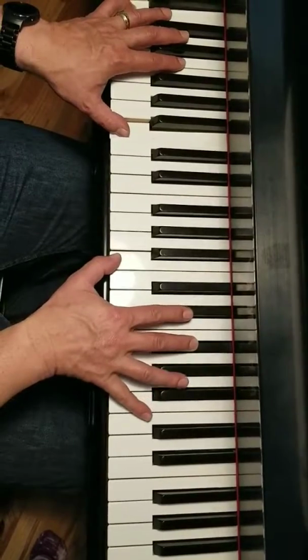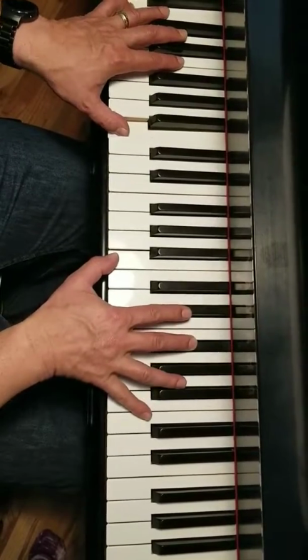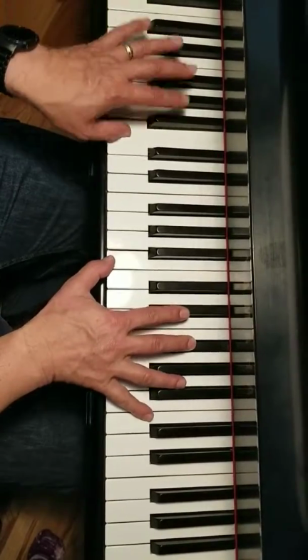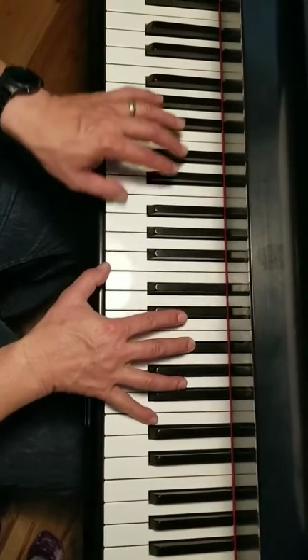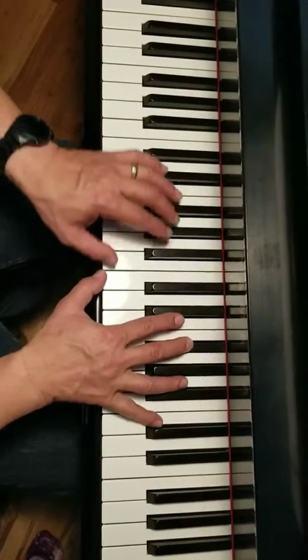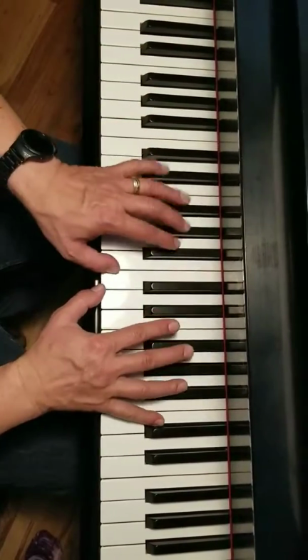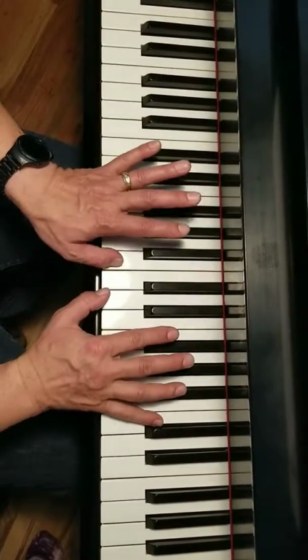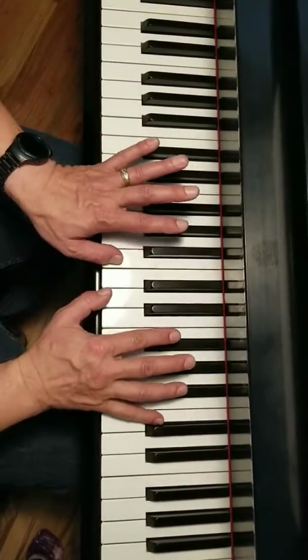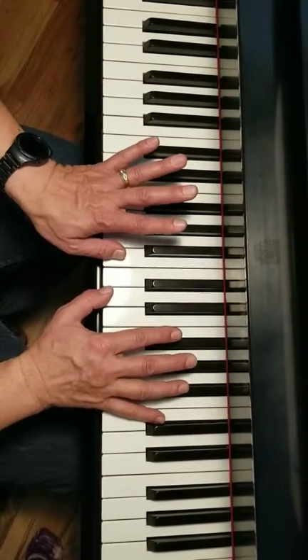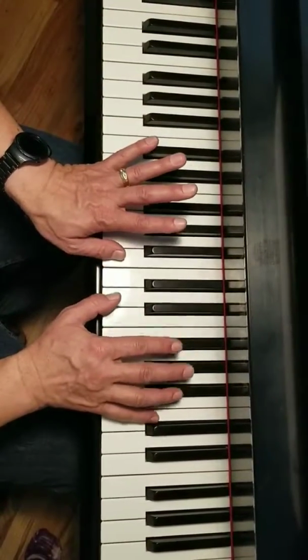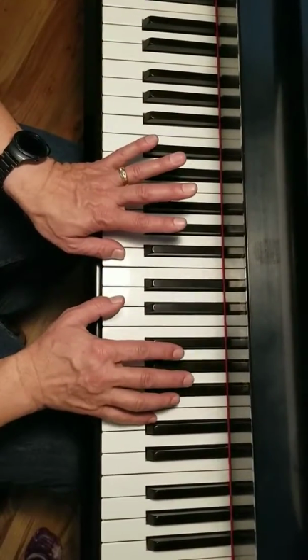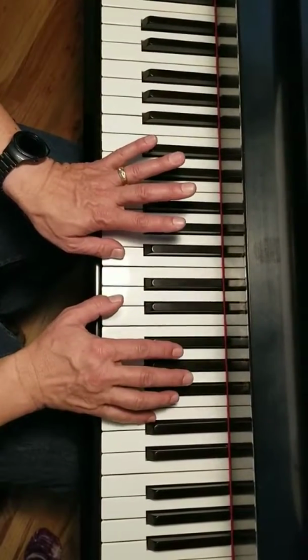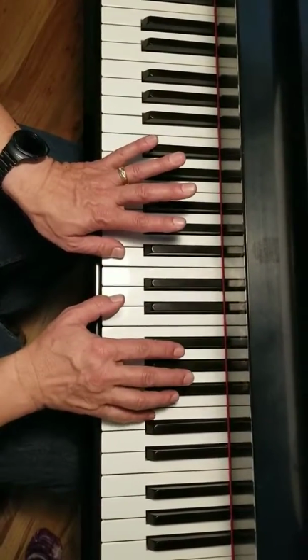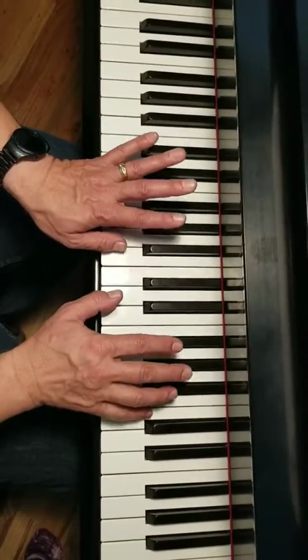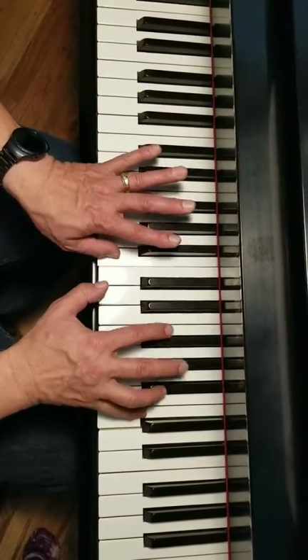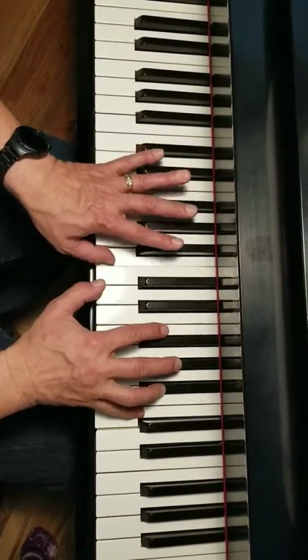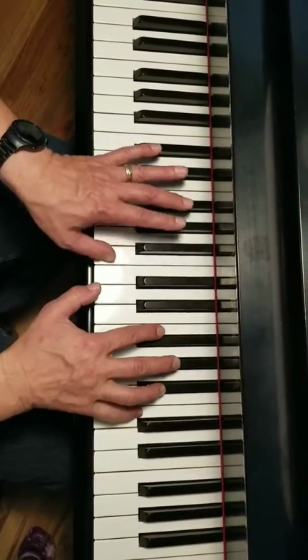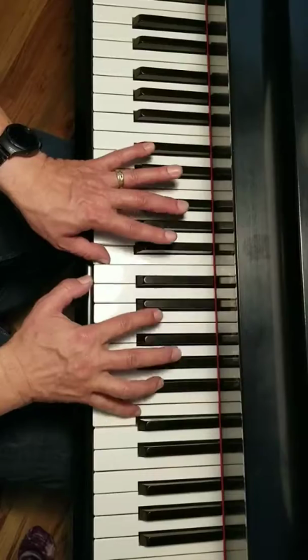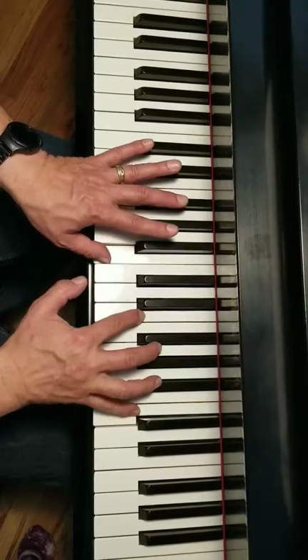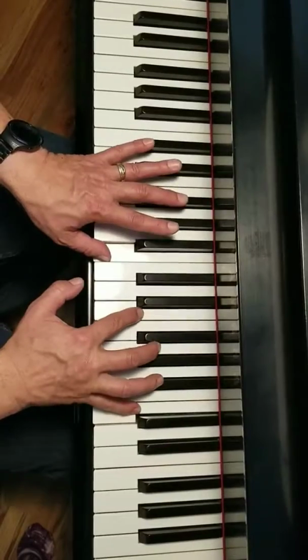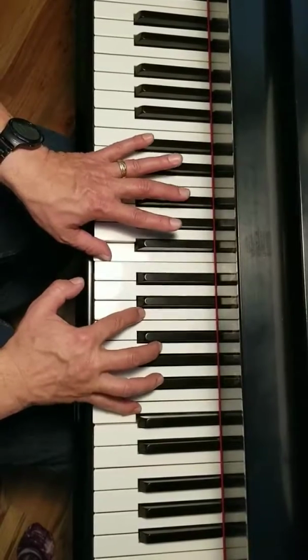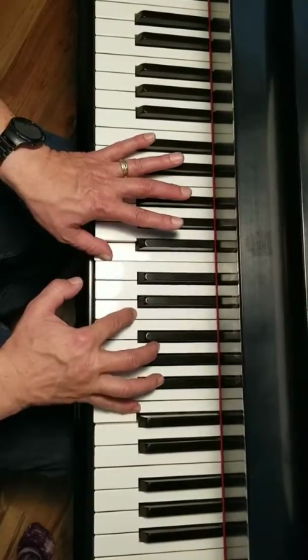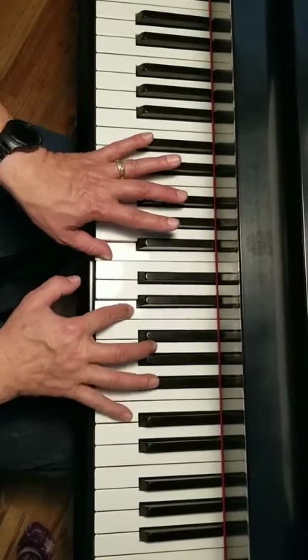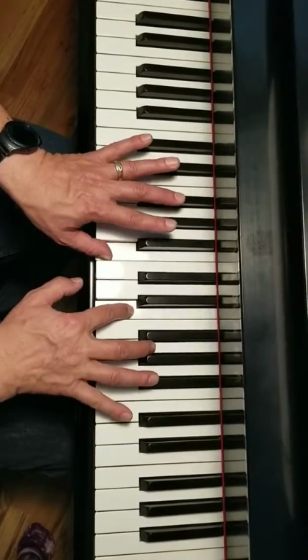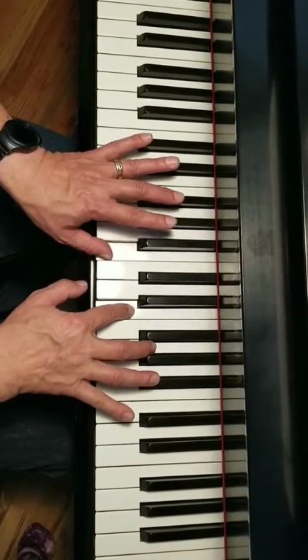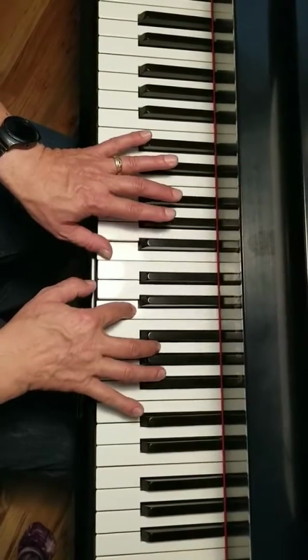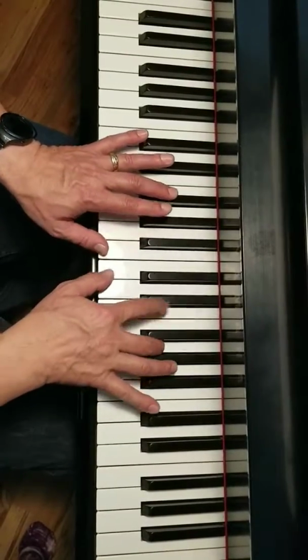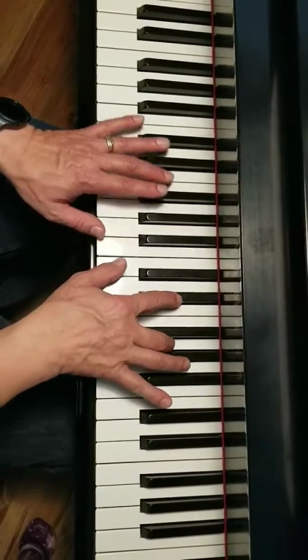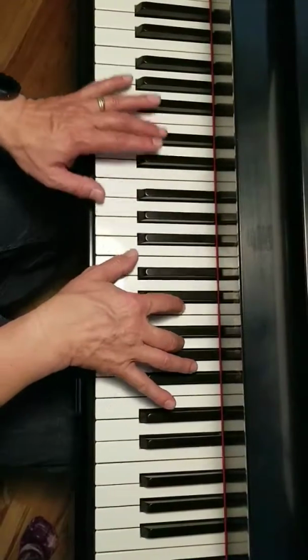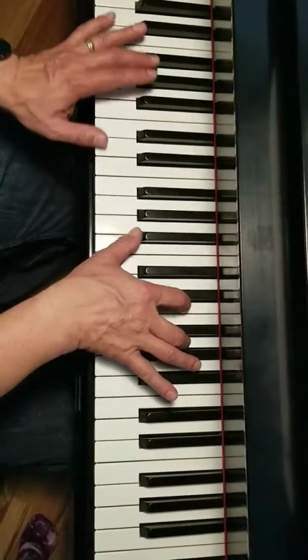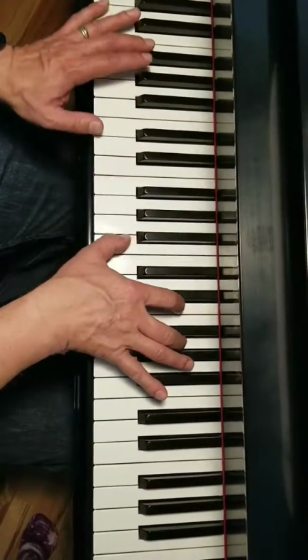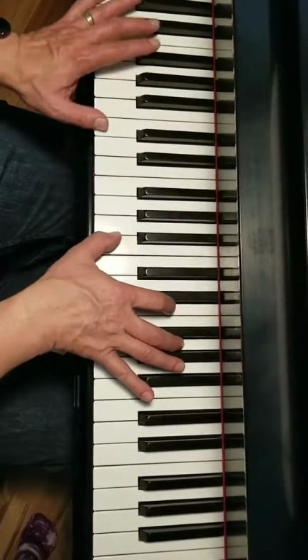Then you're going to play B with your left hand, C with your right, E, E, and then...